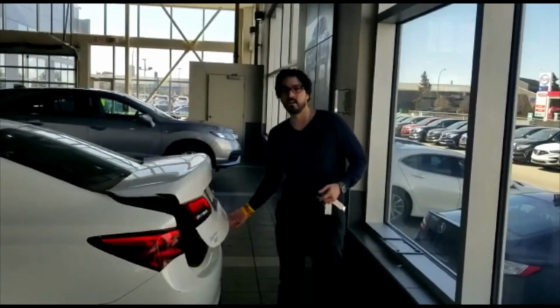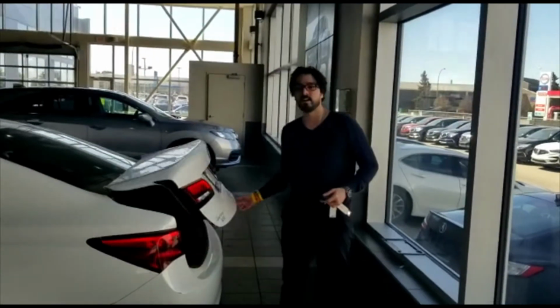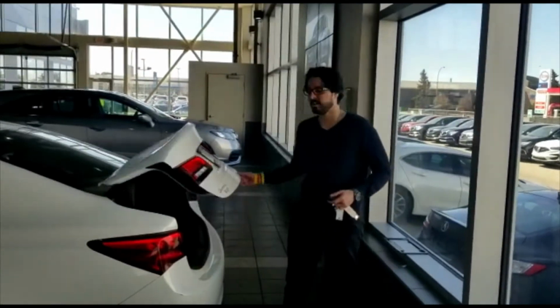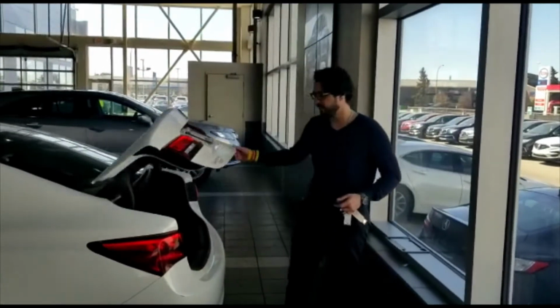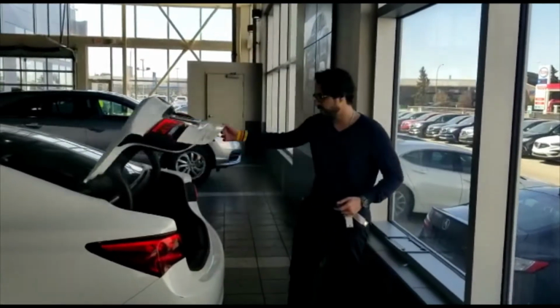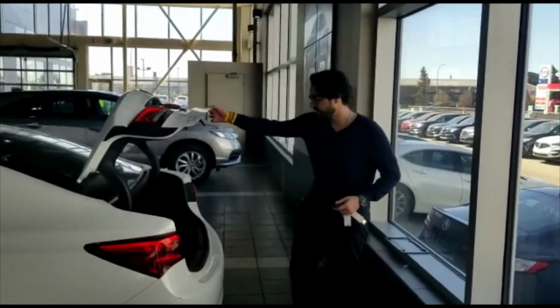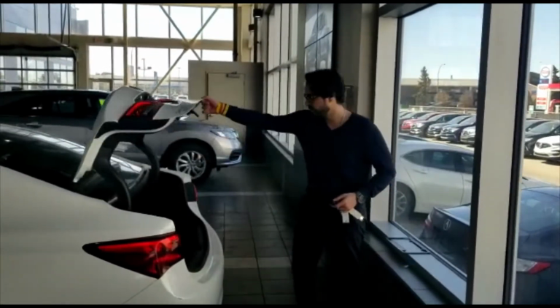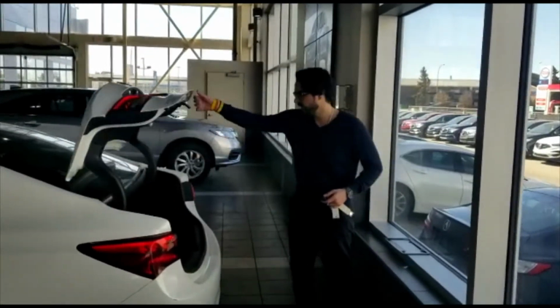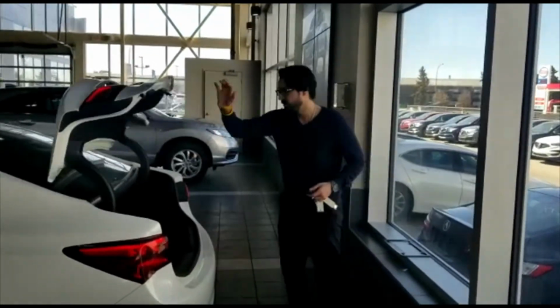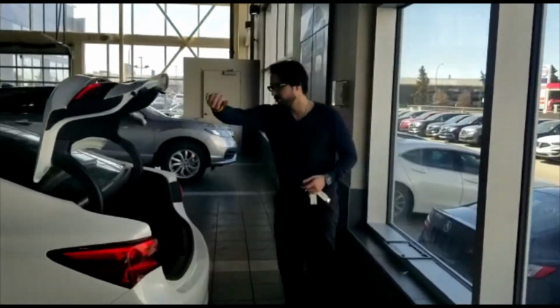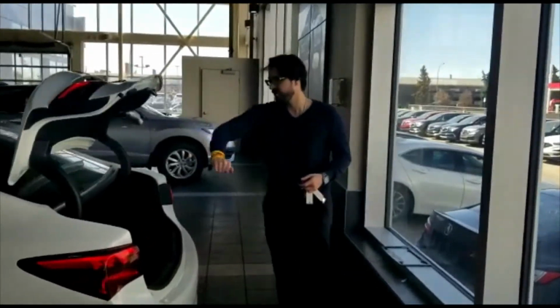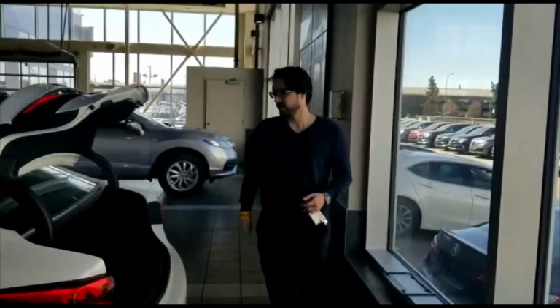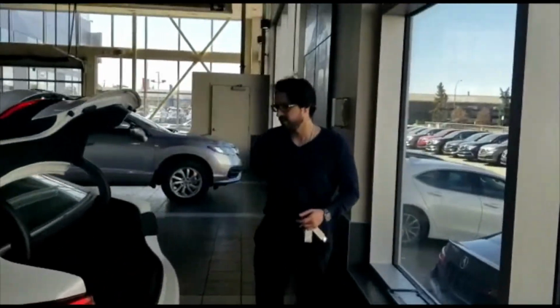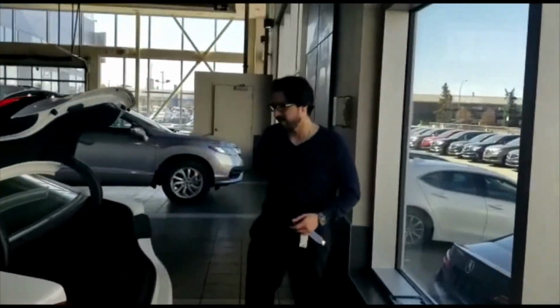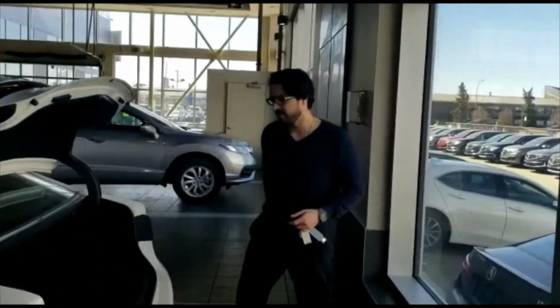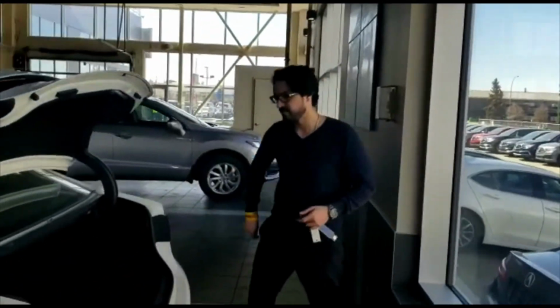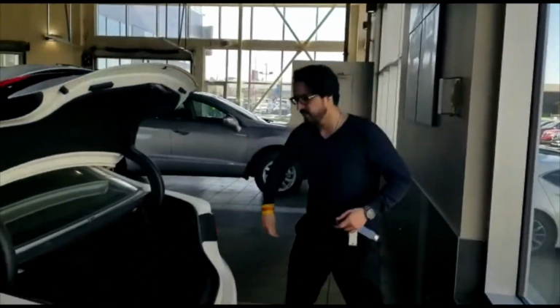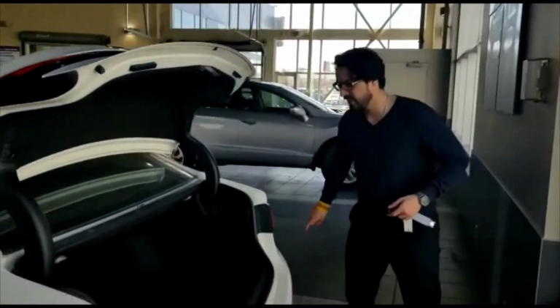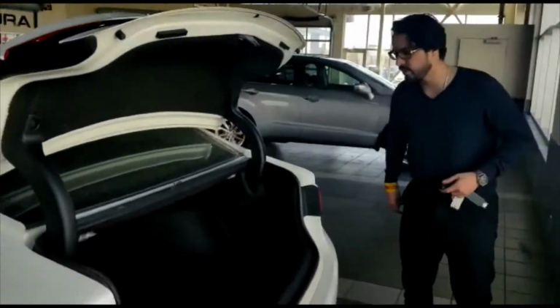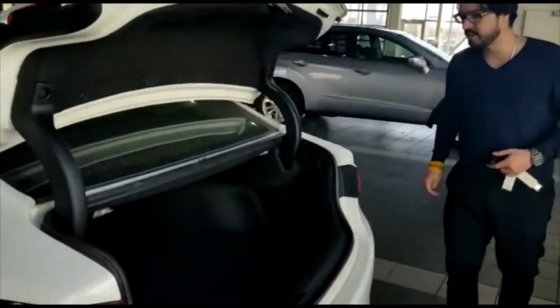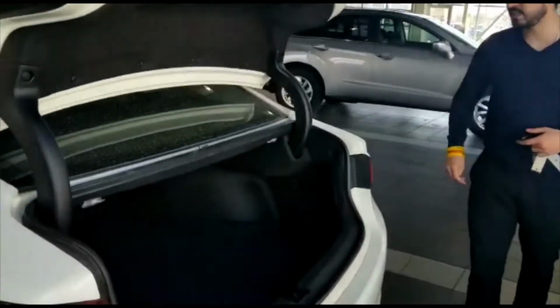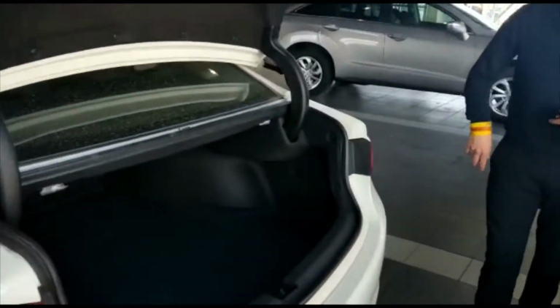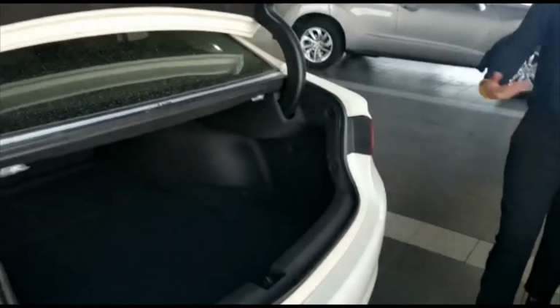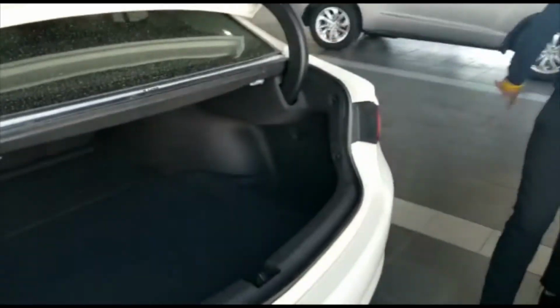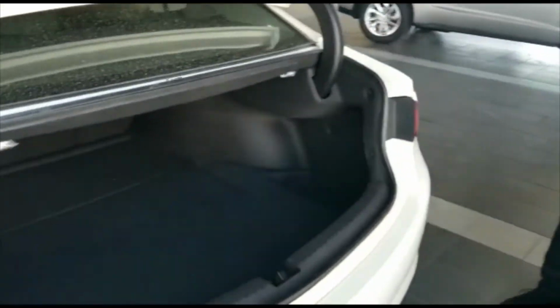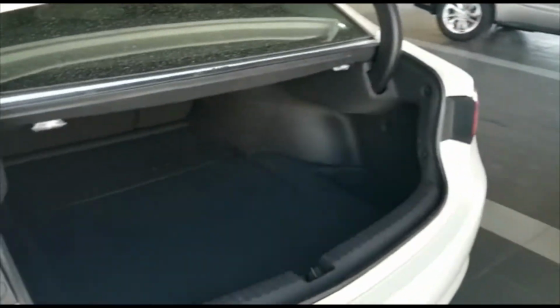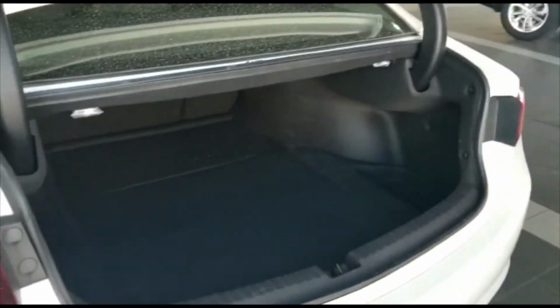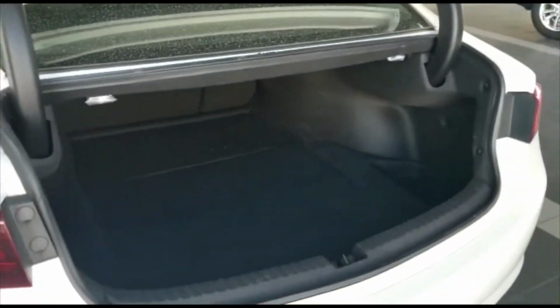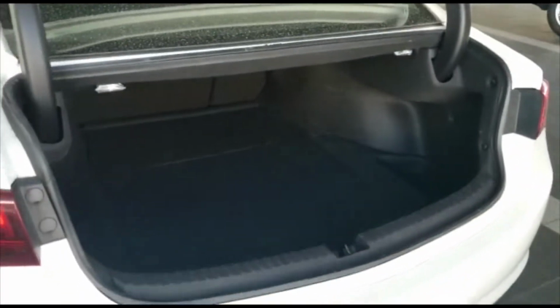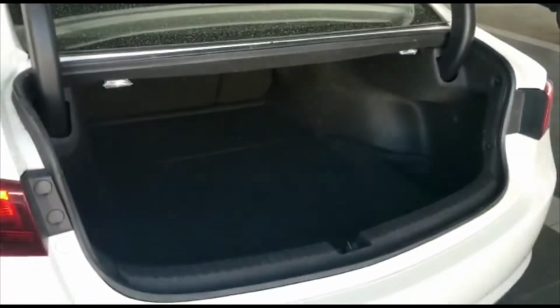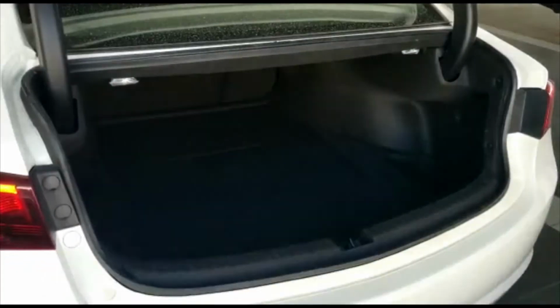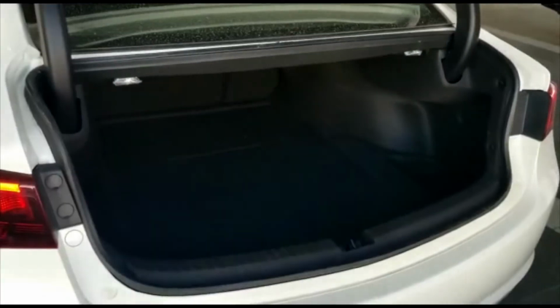Alright, Nafiso — I want to show you the trunk space. You've got tons of room in here. Lots of groceries. Lots of bodies.